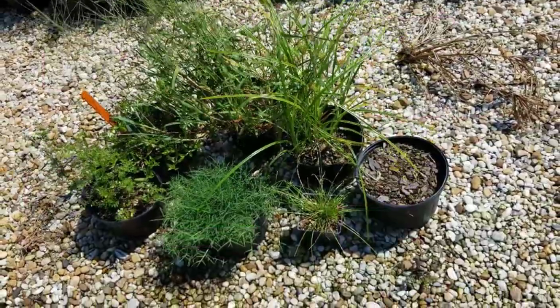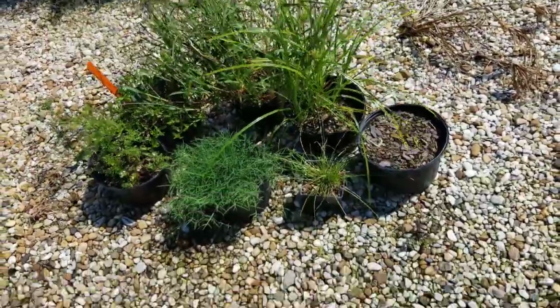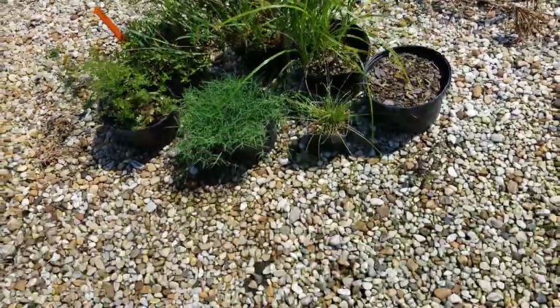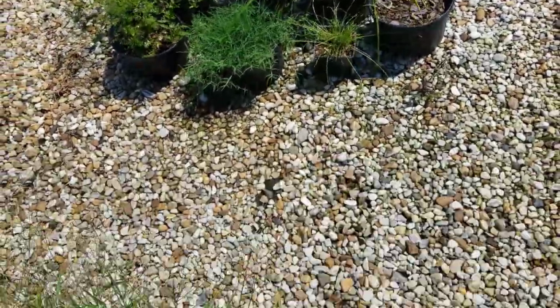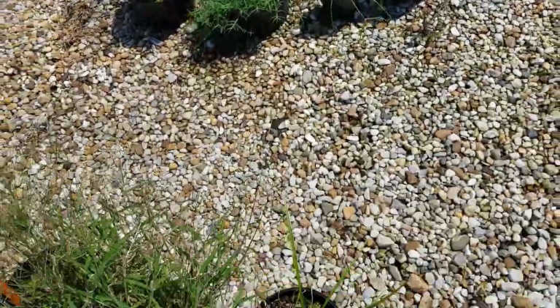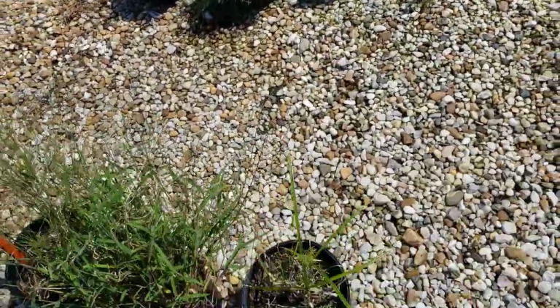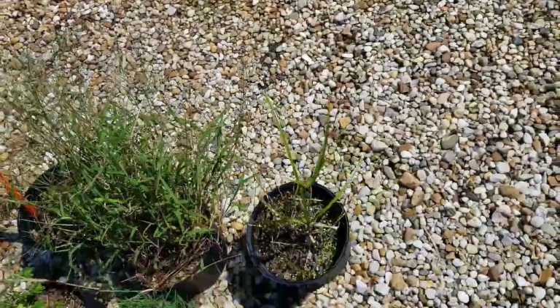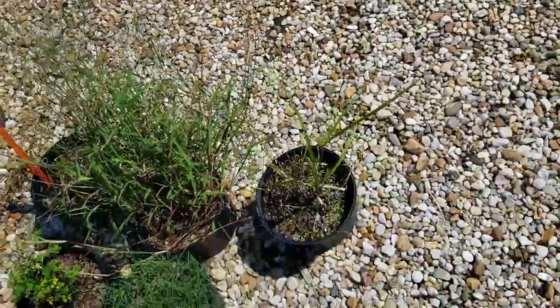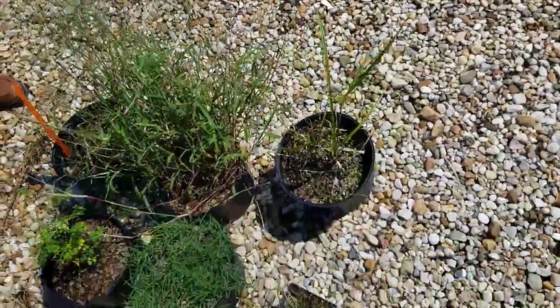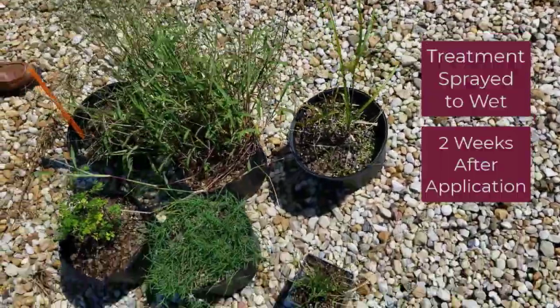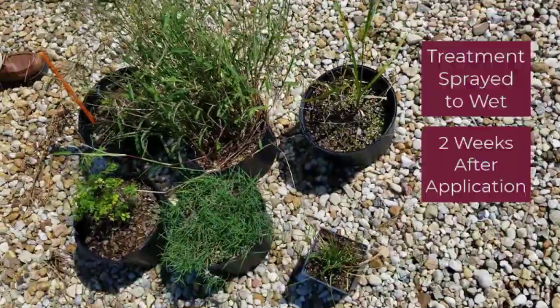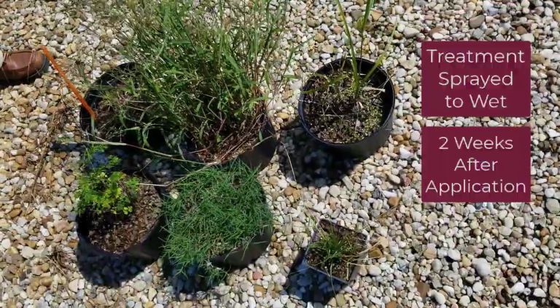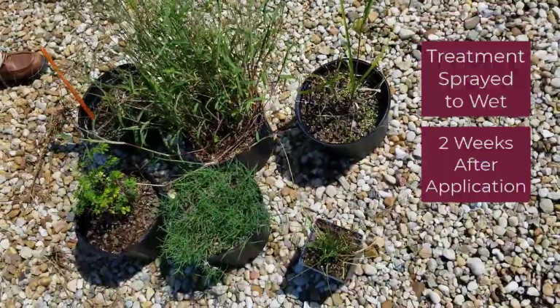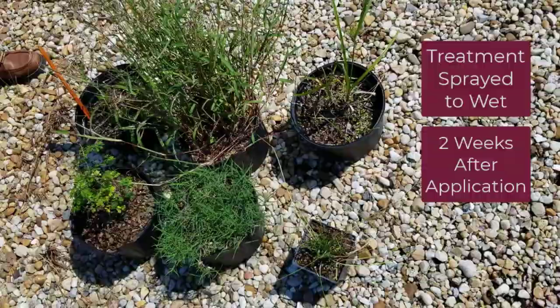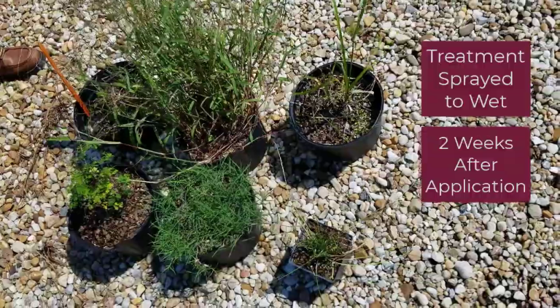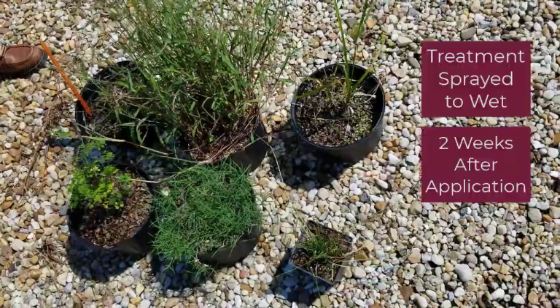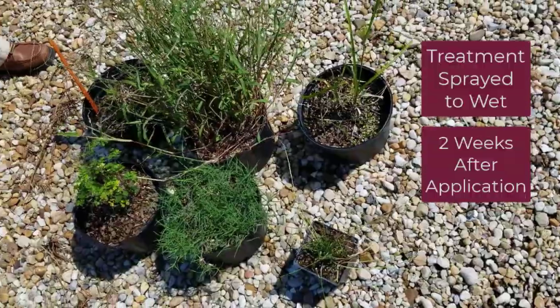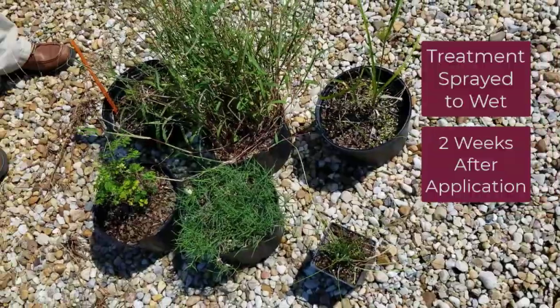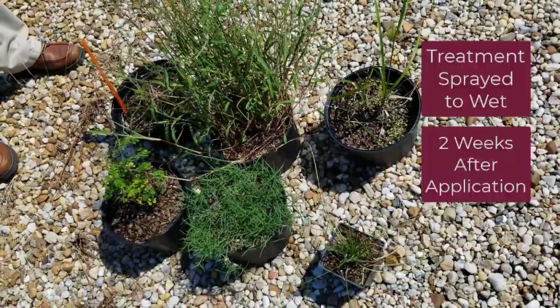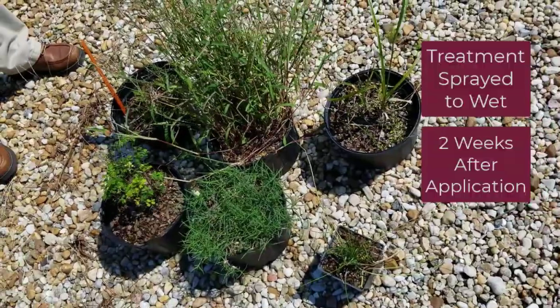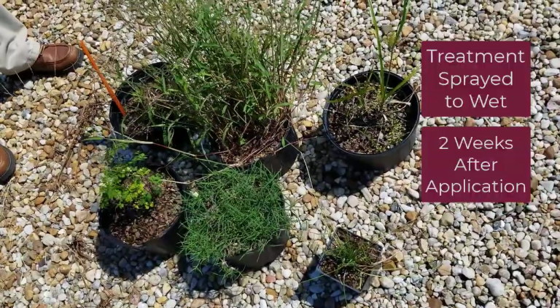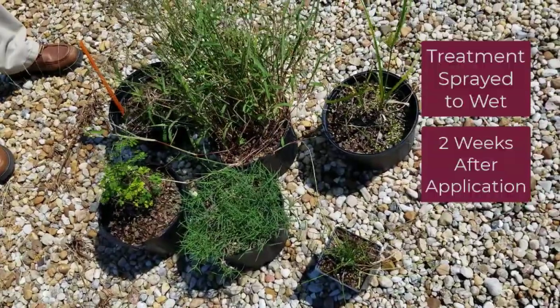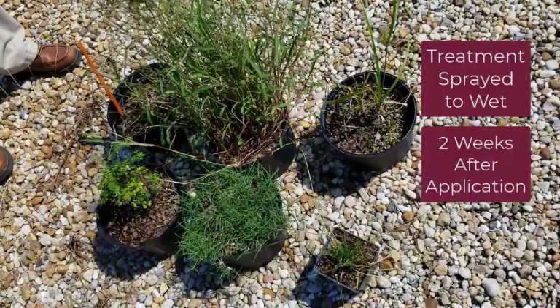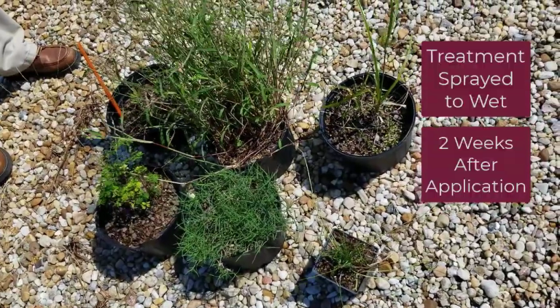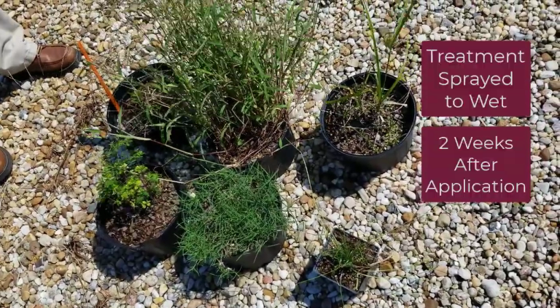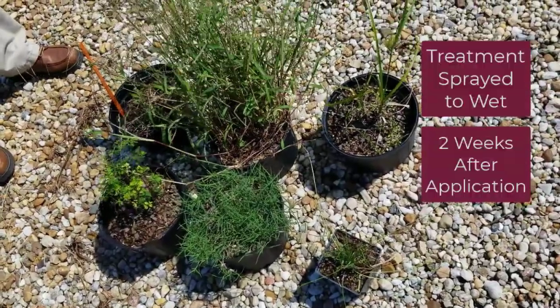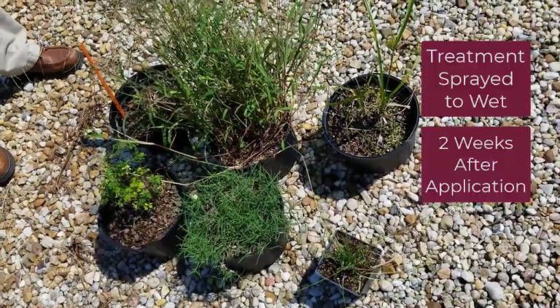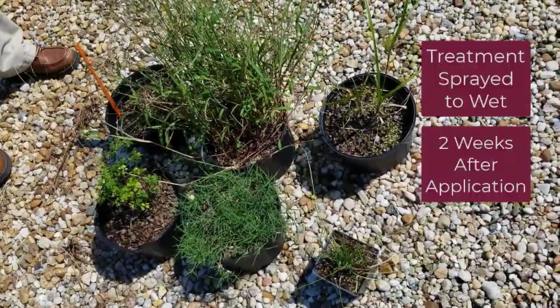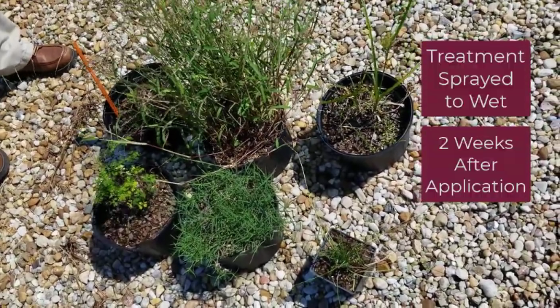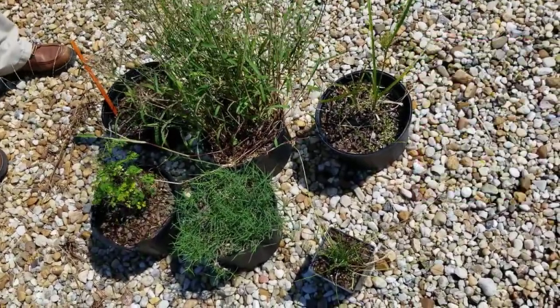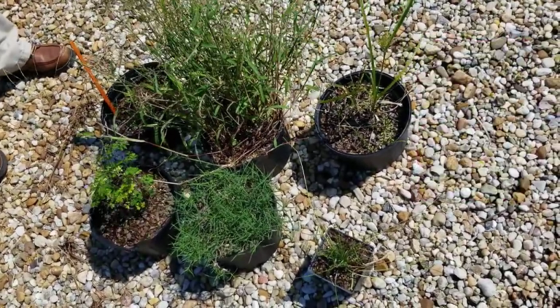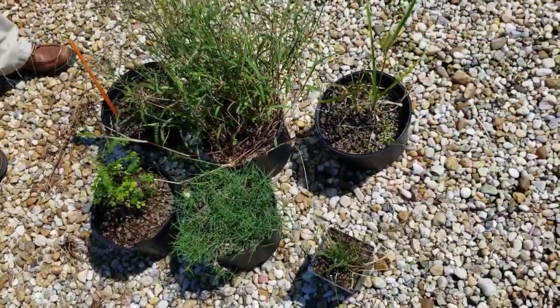These treatments were all sprayed wet, and we're looking at two weeks out after application.